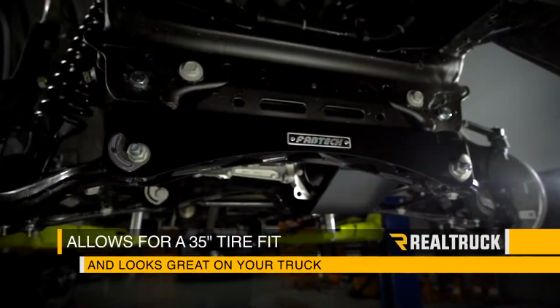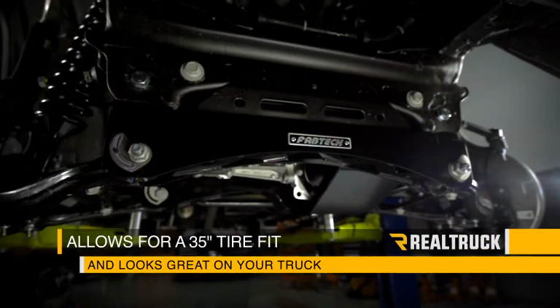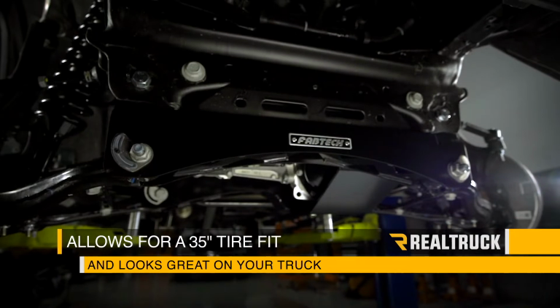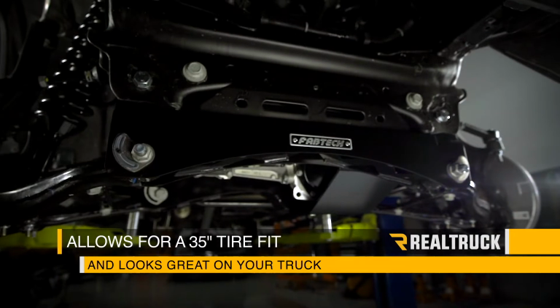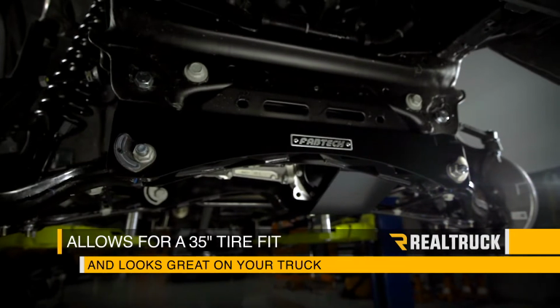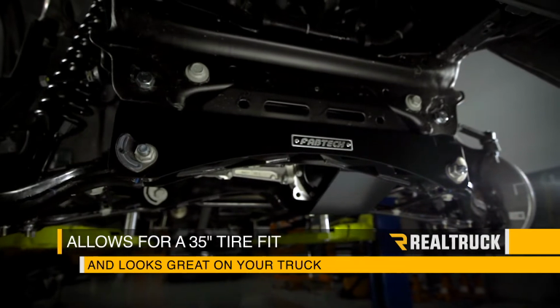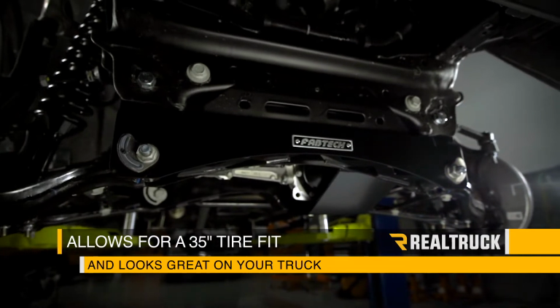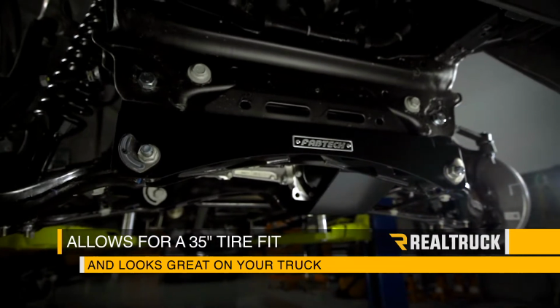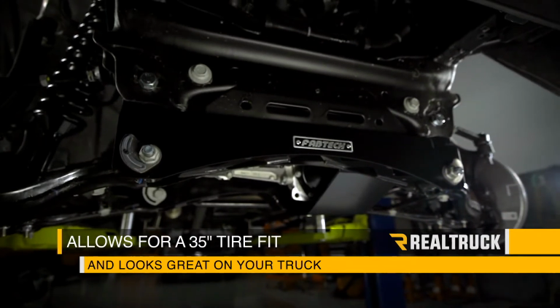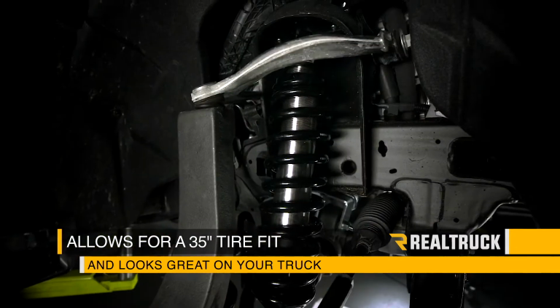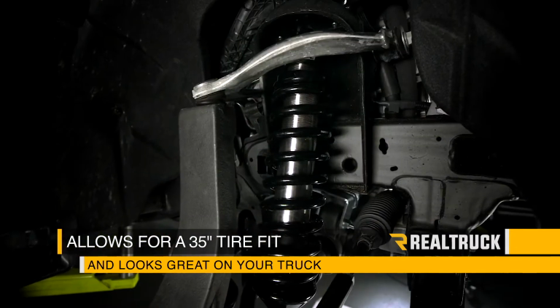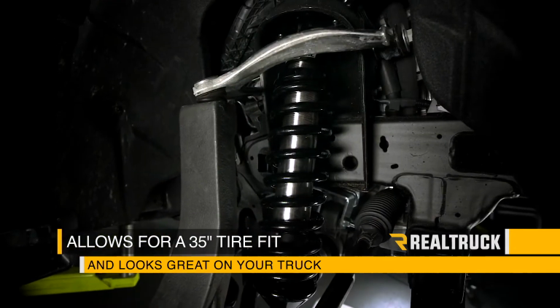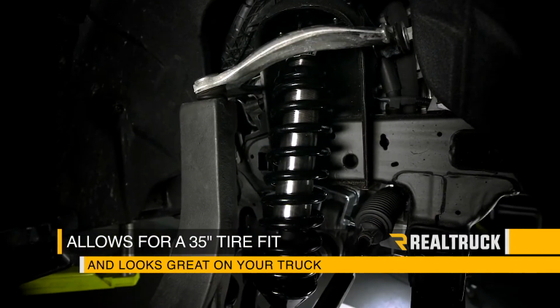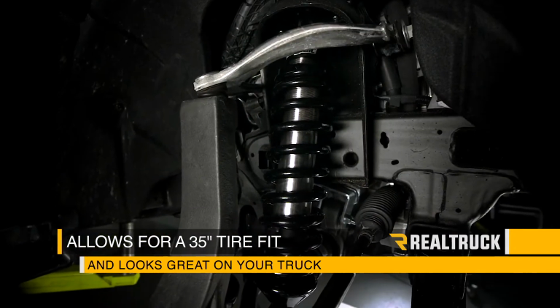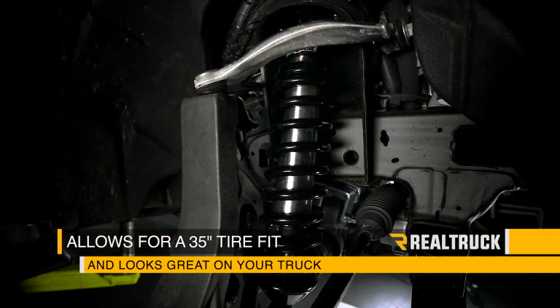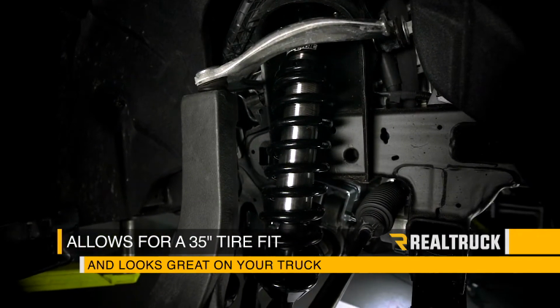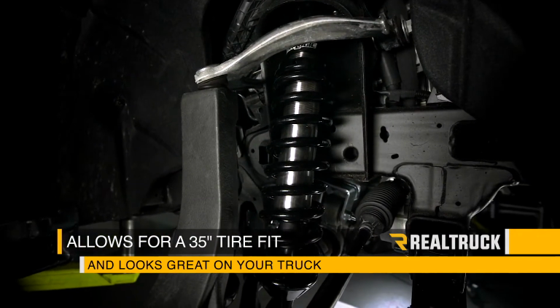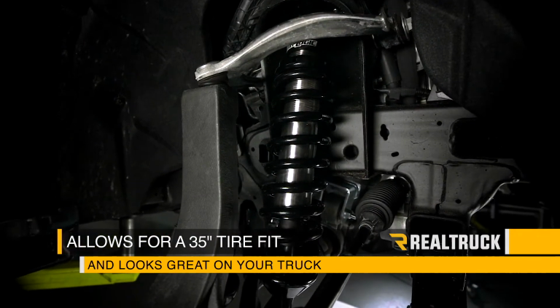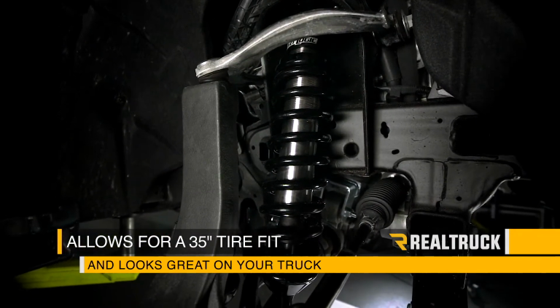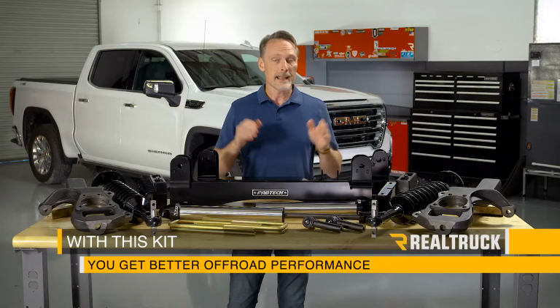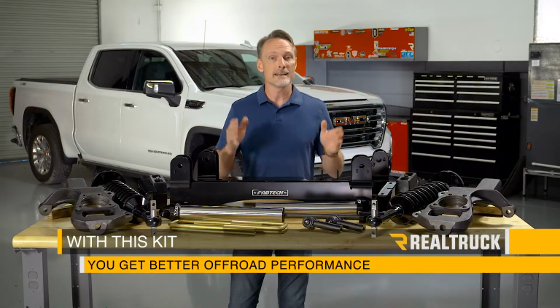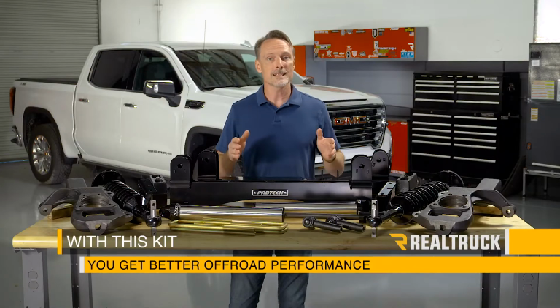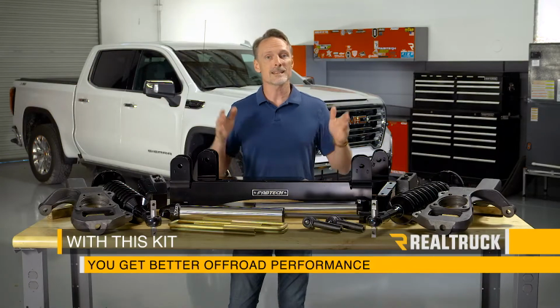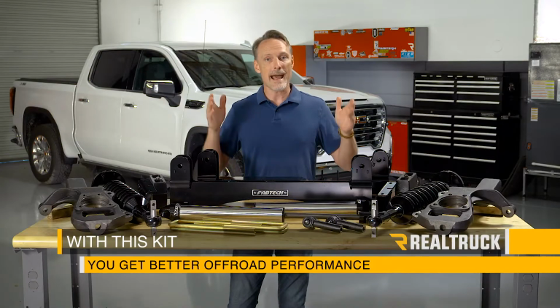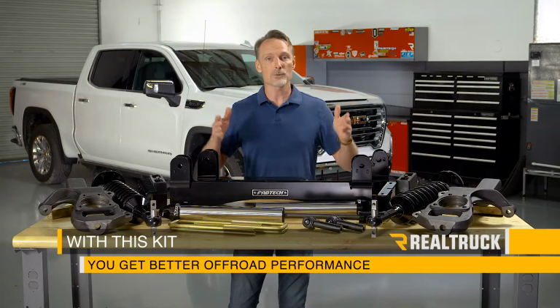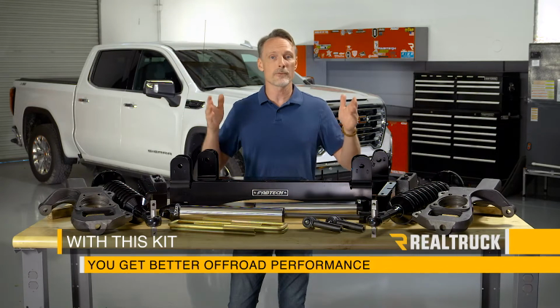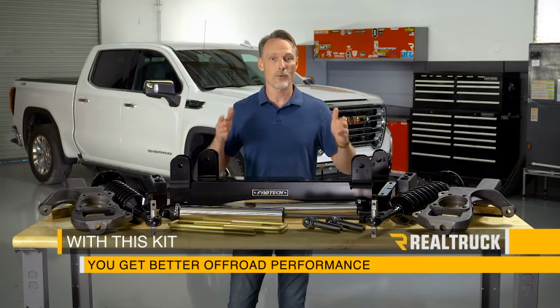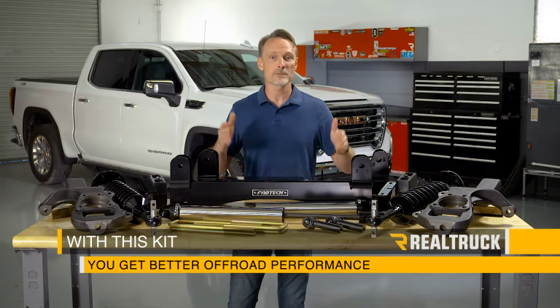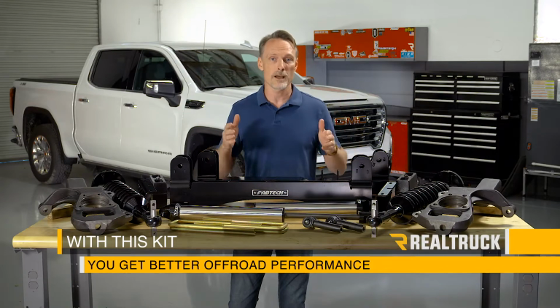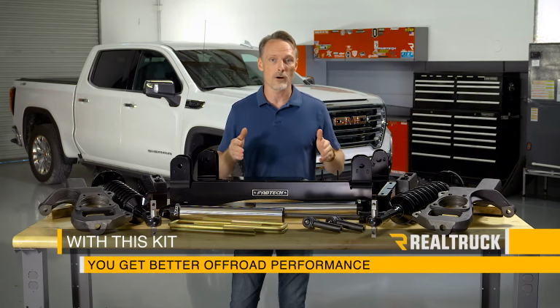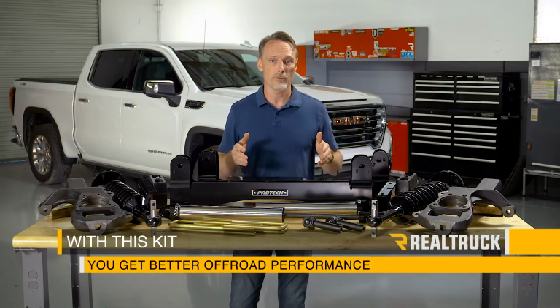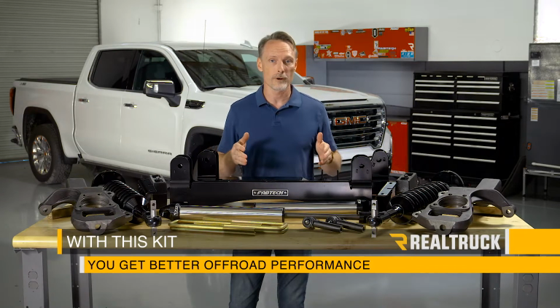These are visible suspension components that really highlight an off-road vehicle, and this actually performs better off-road.